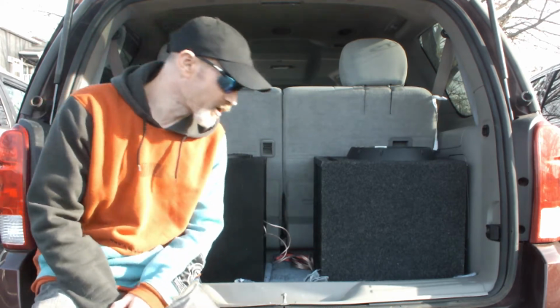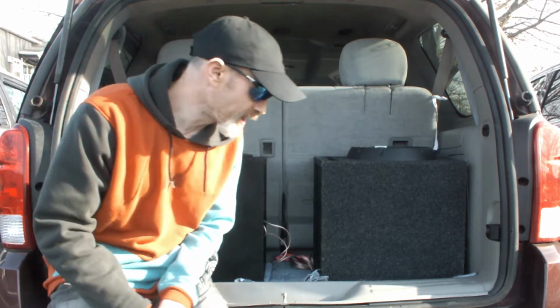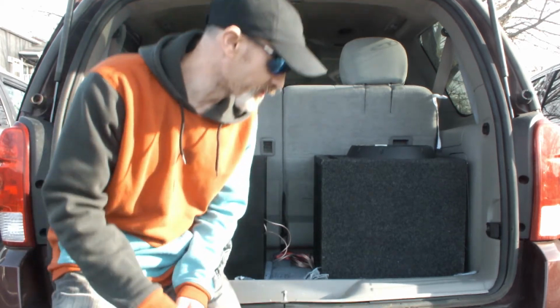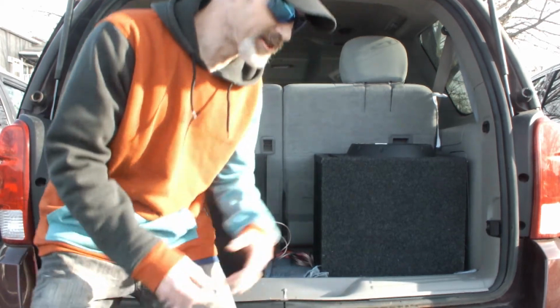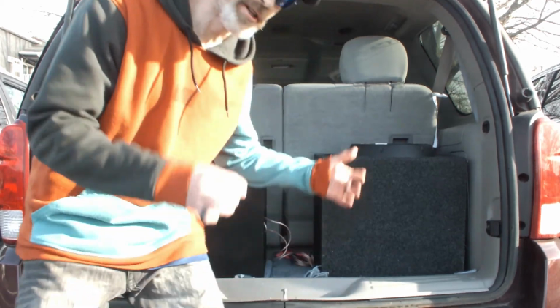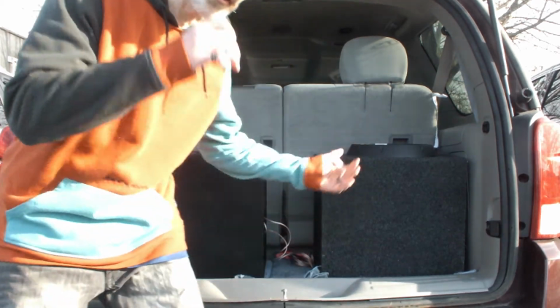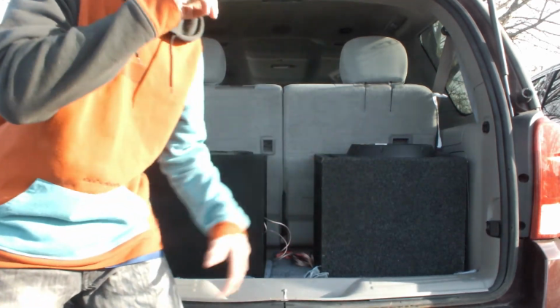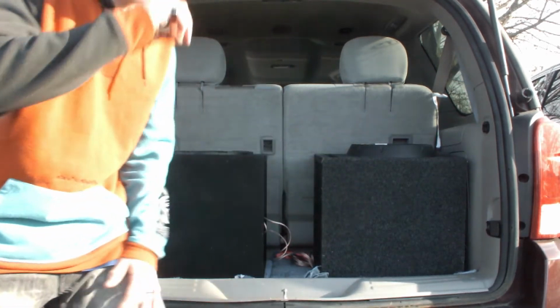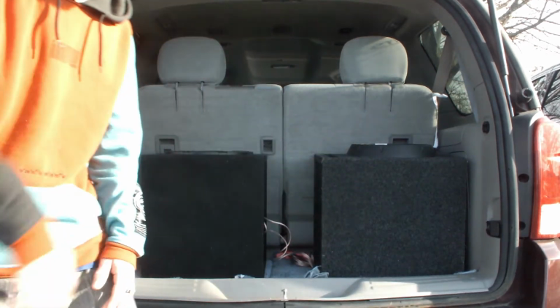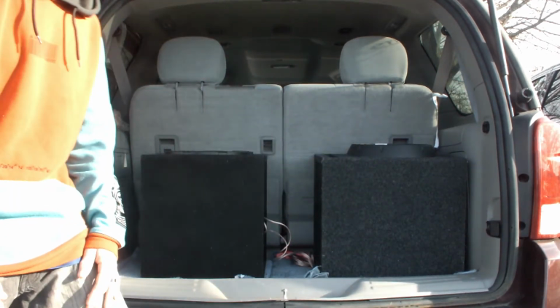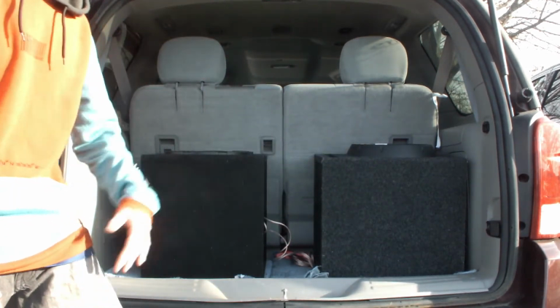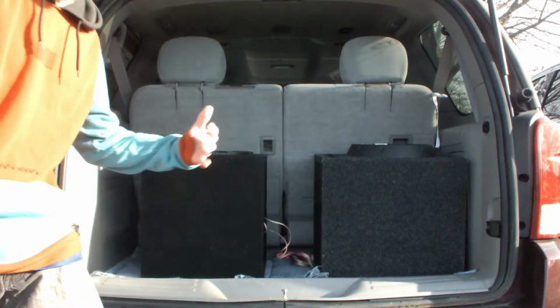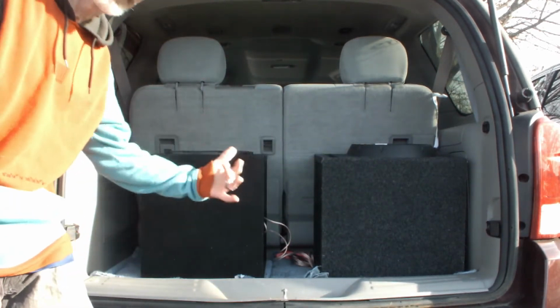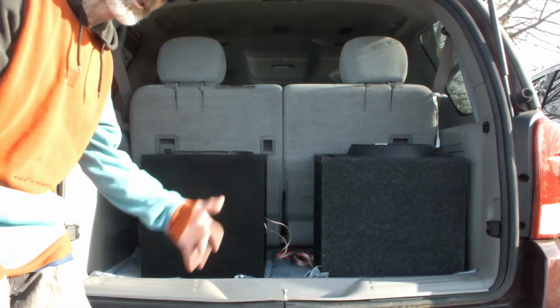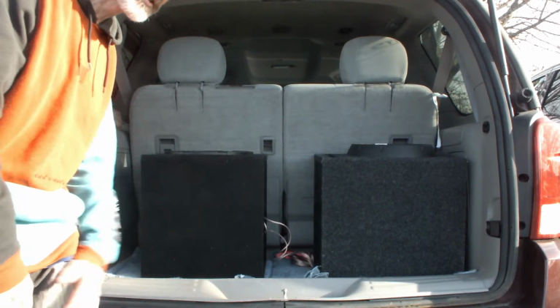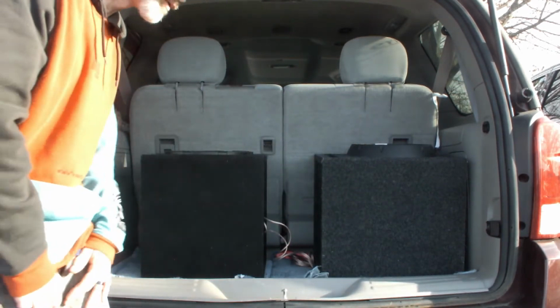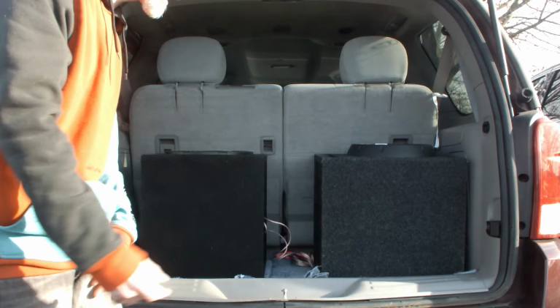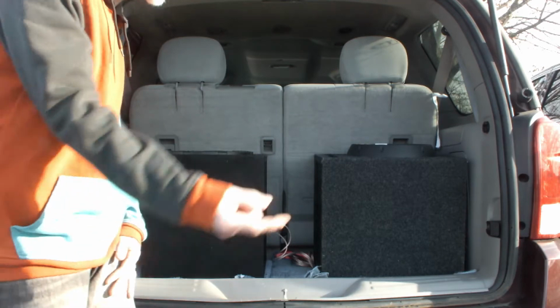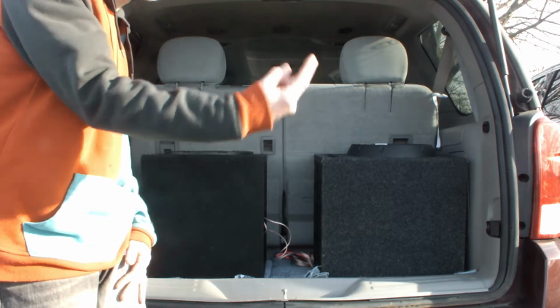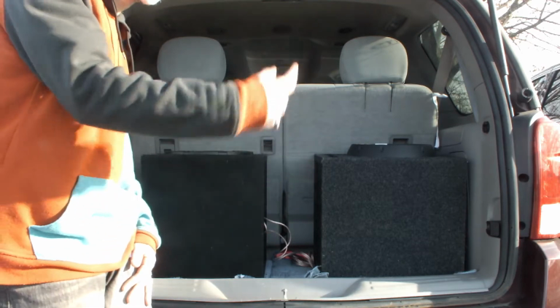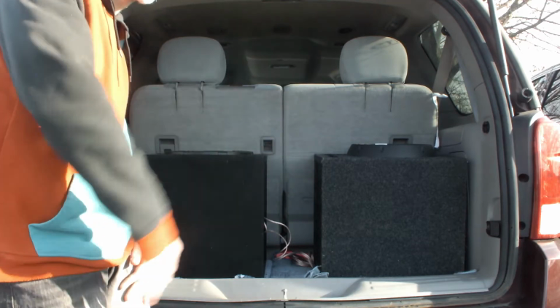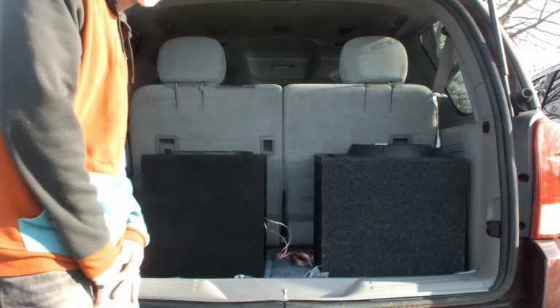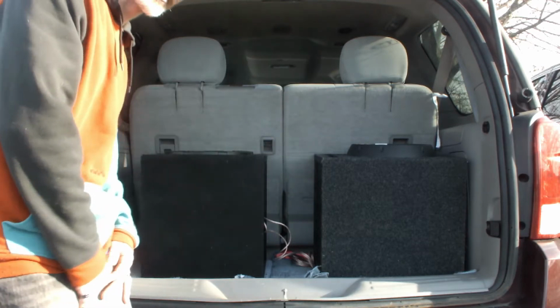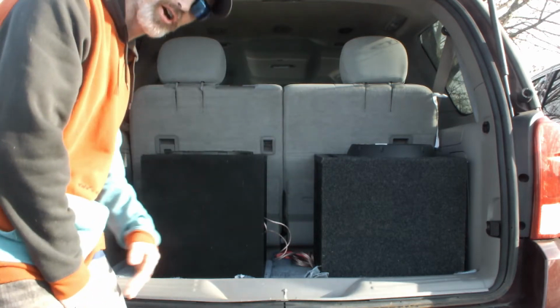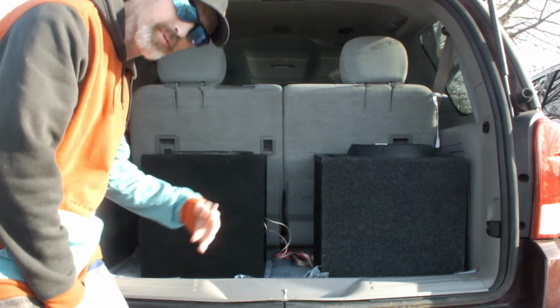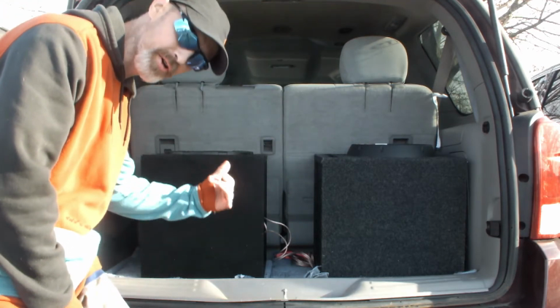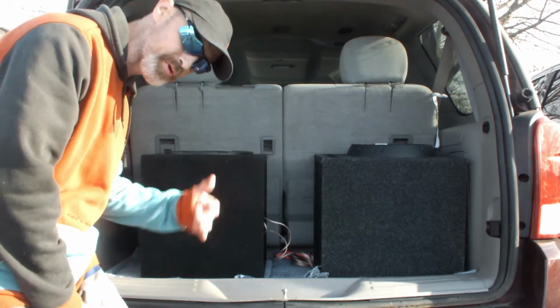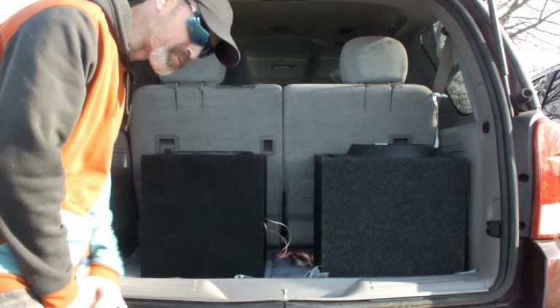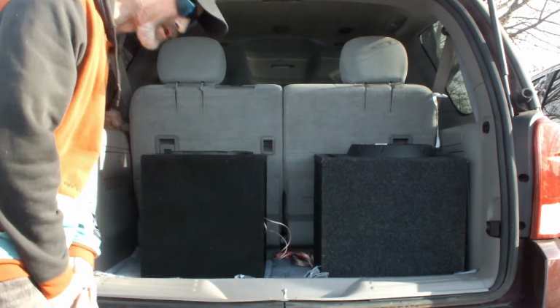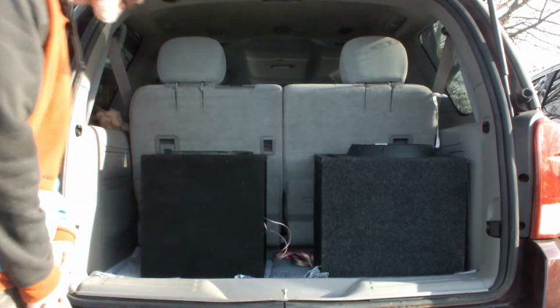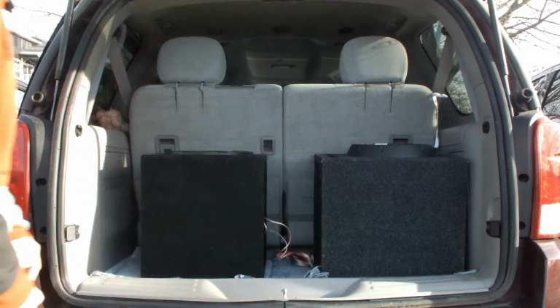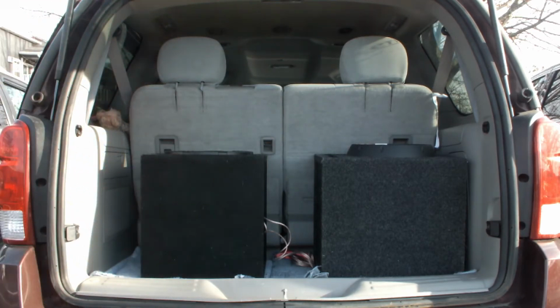Let's try it out and see what it does. First, in the trunk, I'm going to throw some test tones at it. Then I'm going to go back in the car and we're going to throw some more test tones at it.